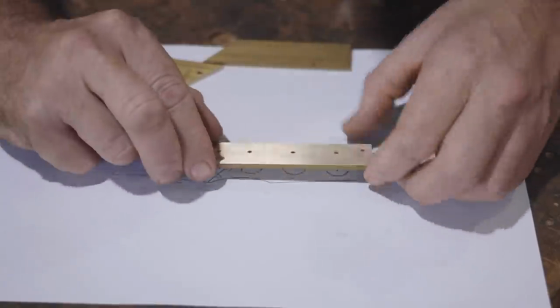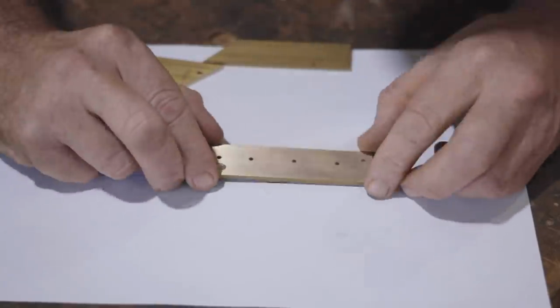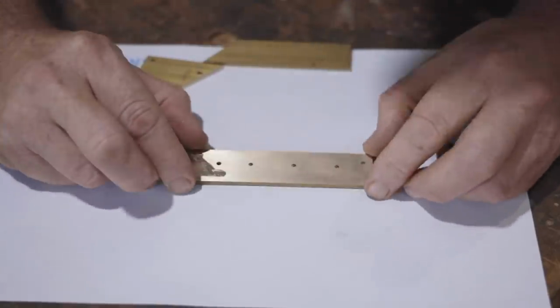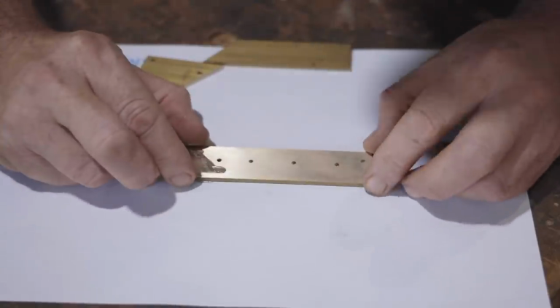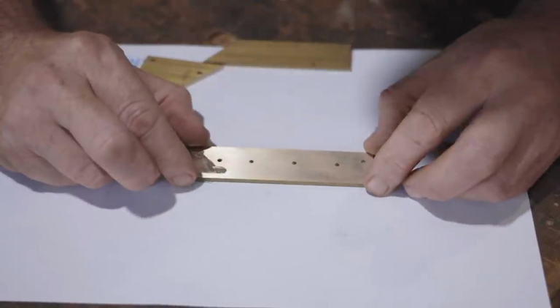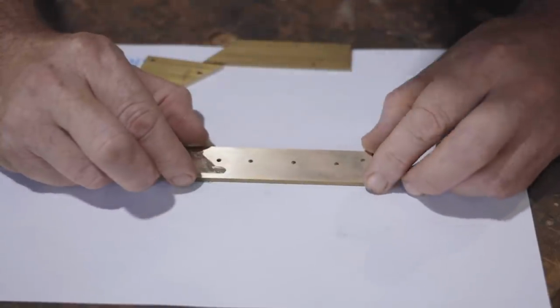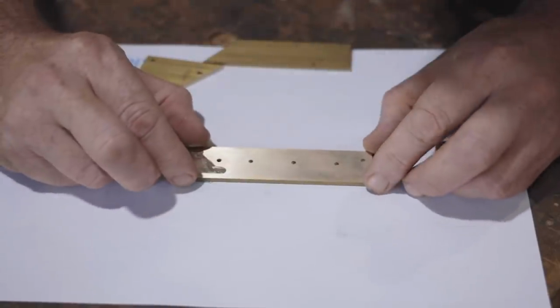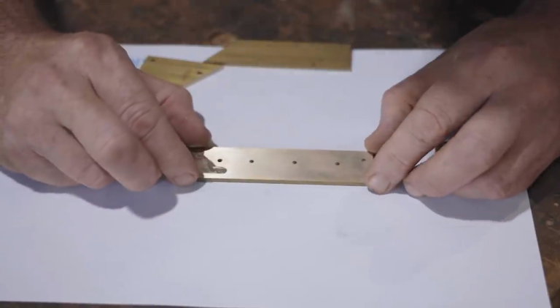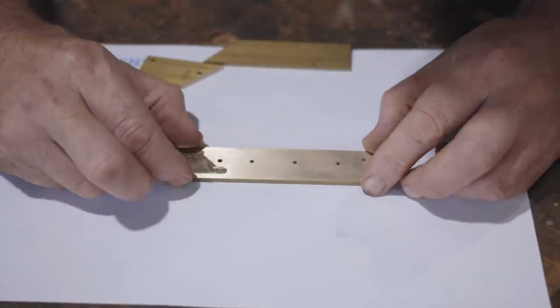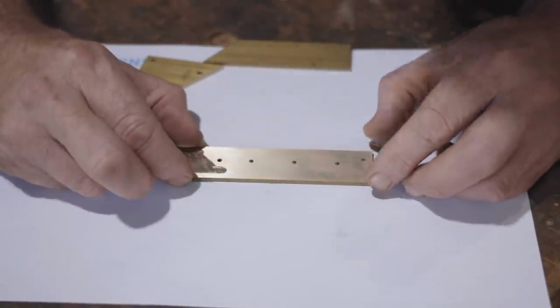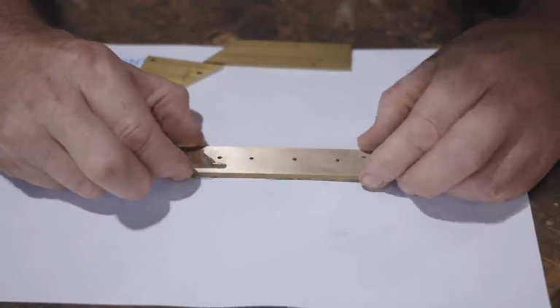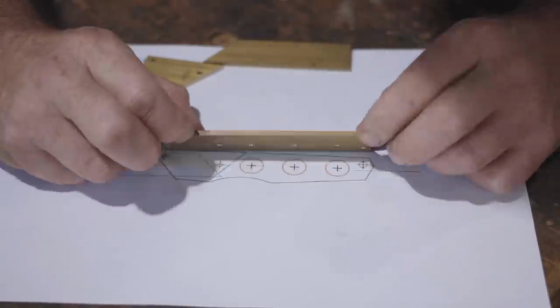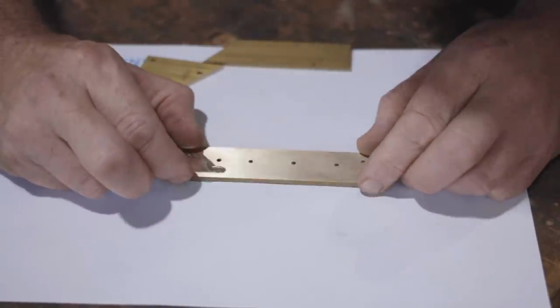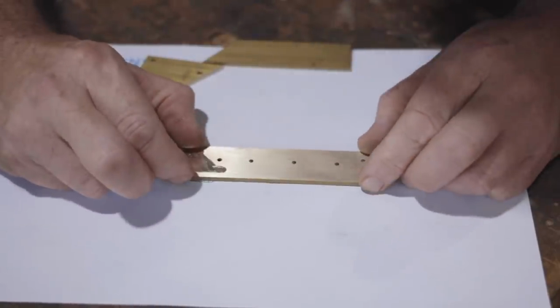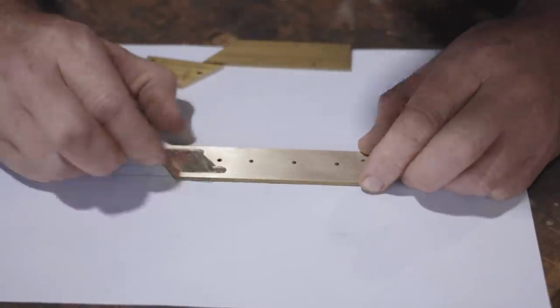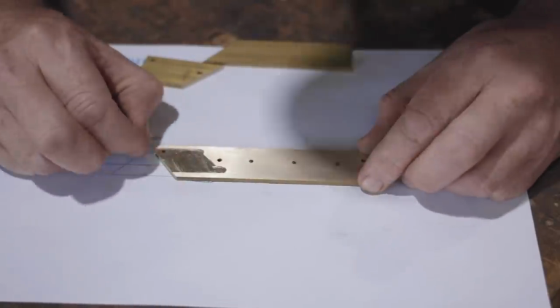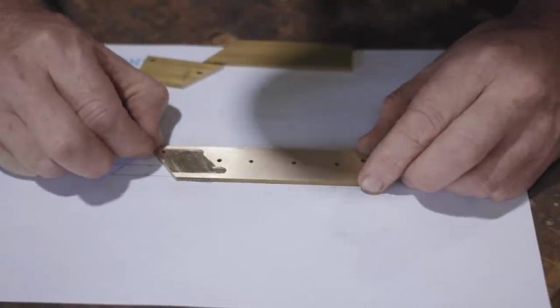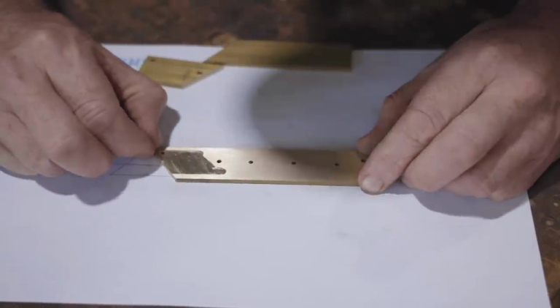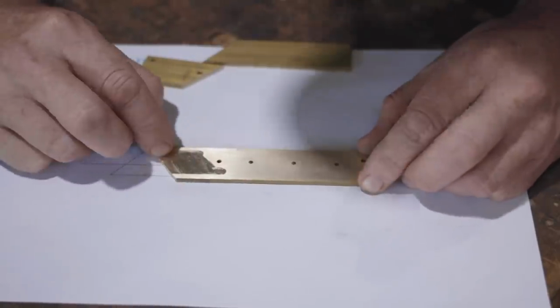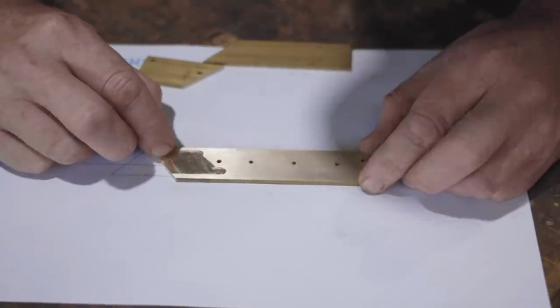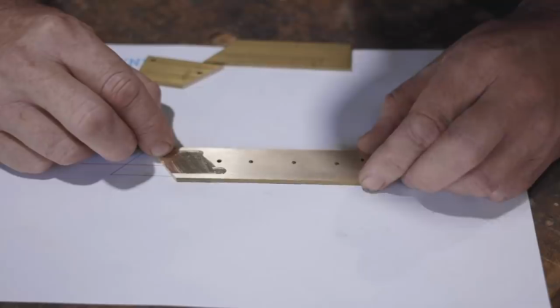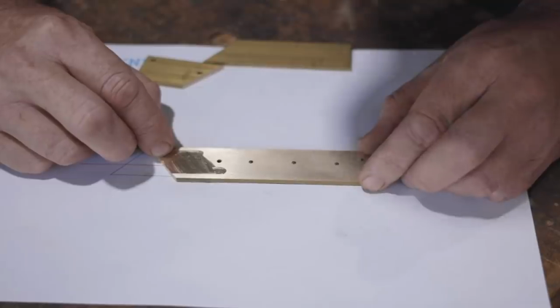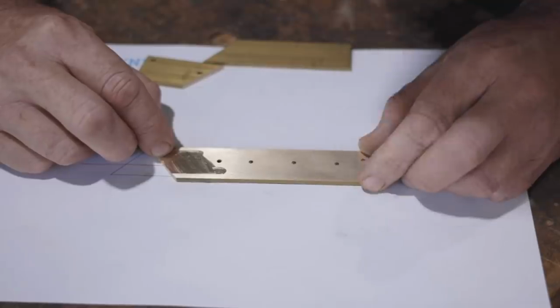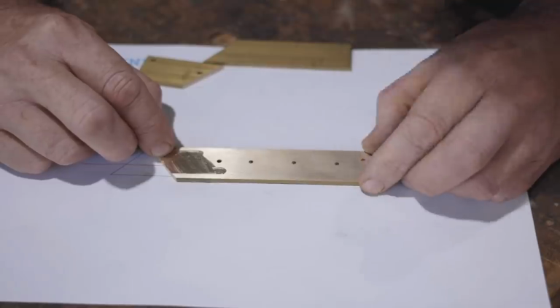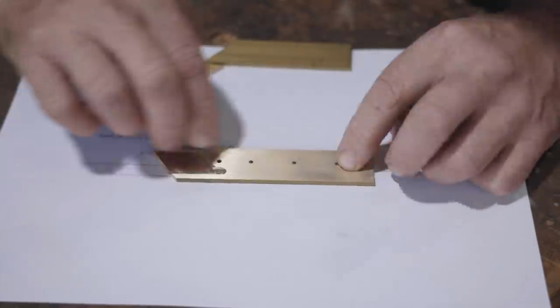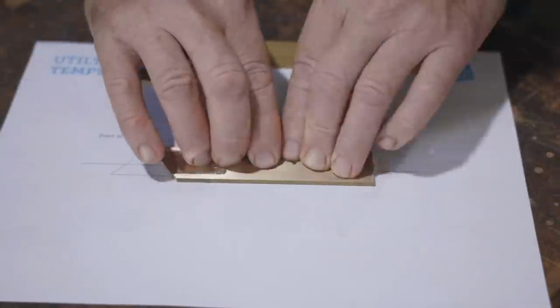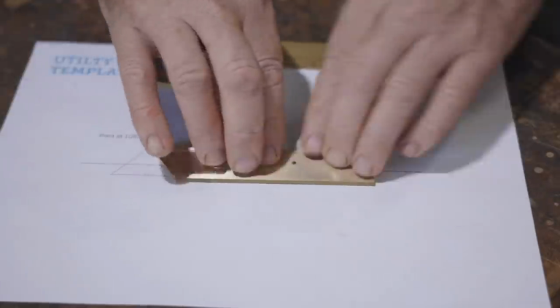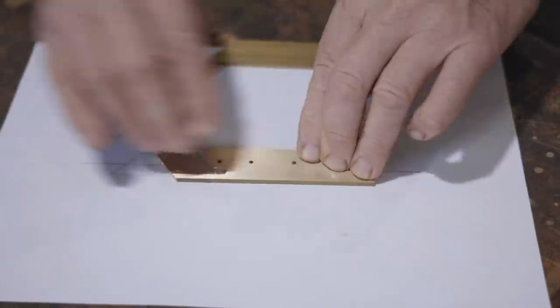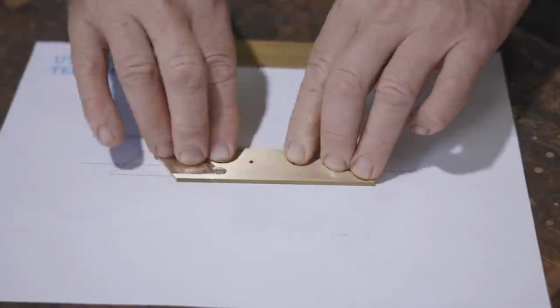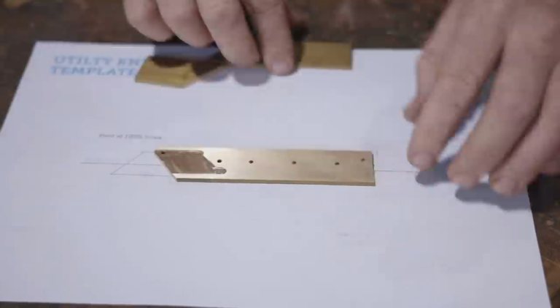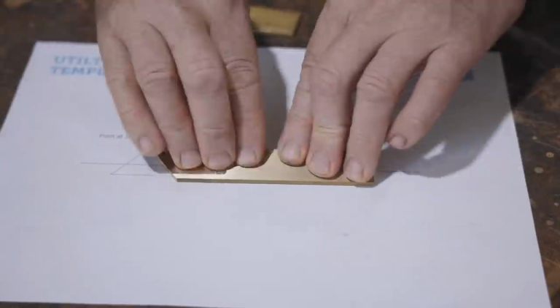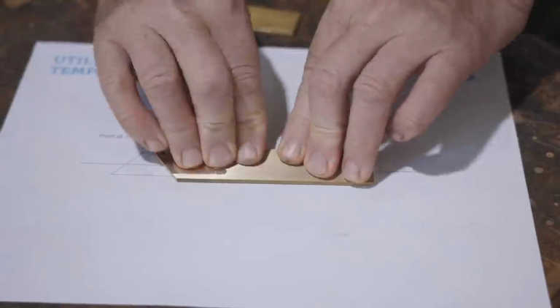Although the template will be glued on back to front, the paper's thin enough that I'll still be able to see the outline.